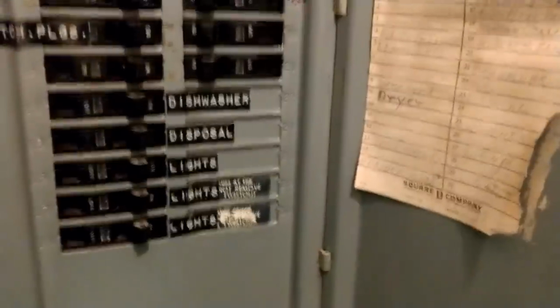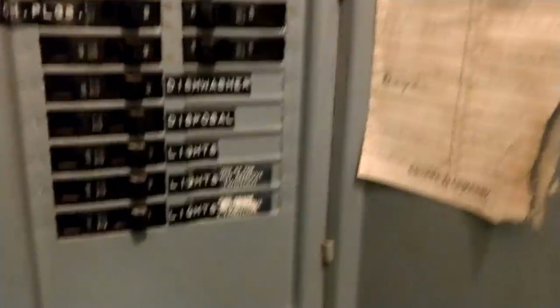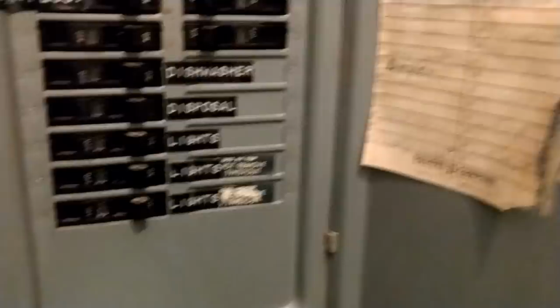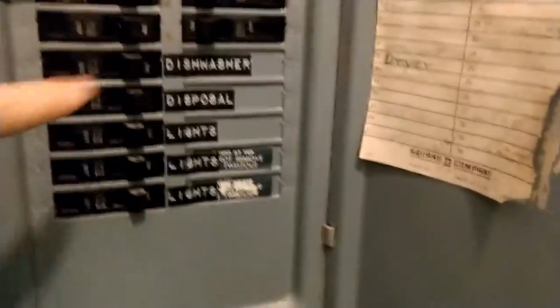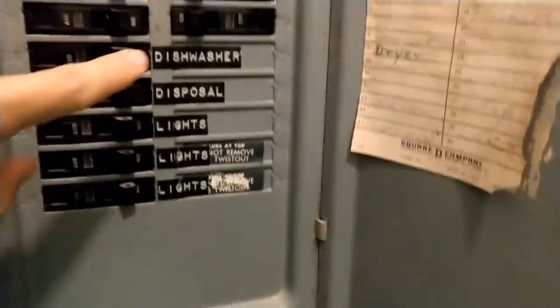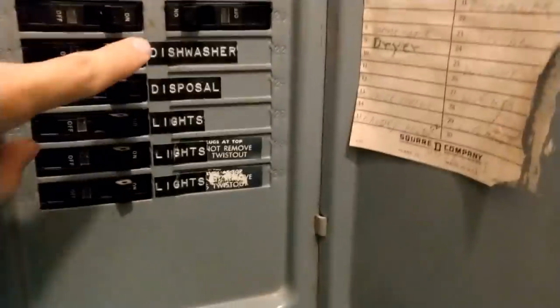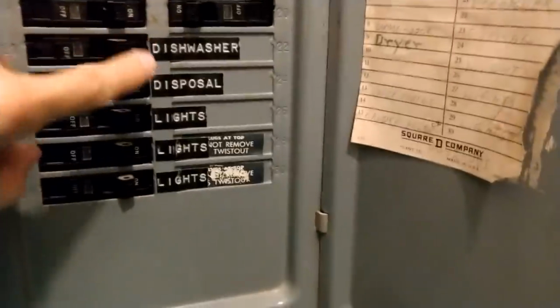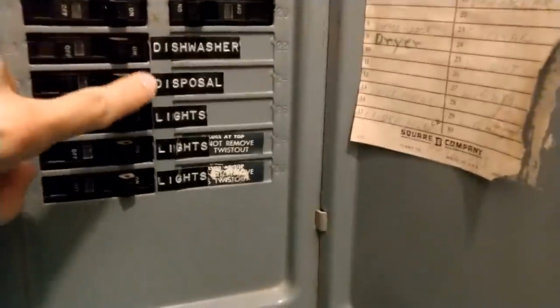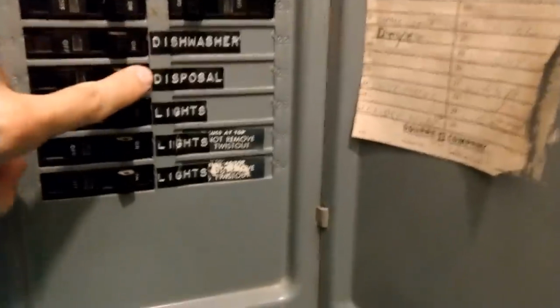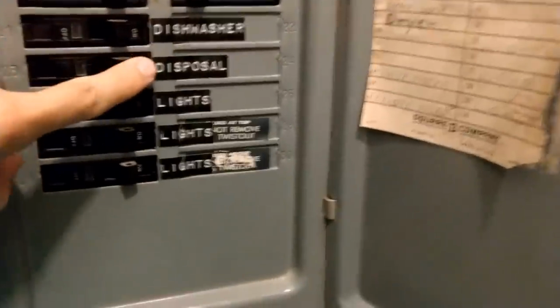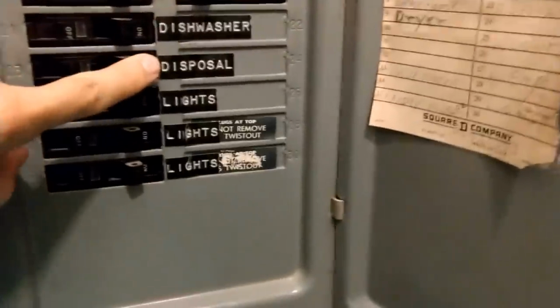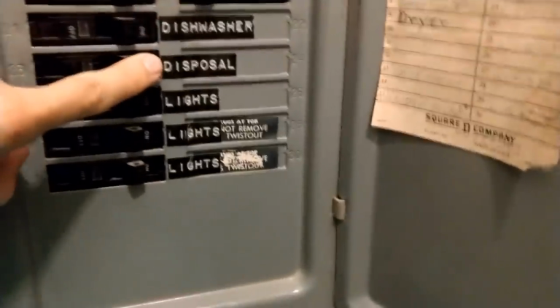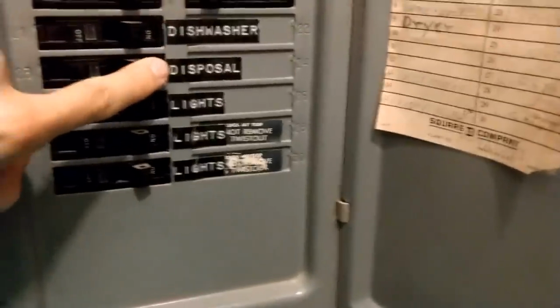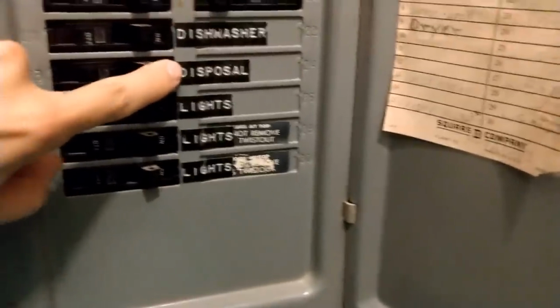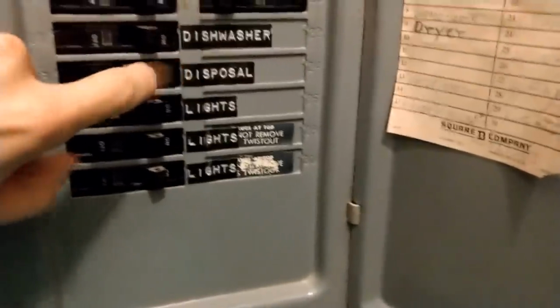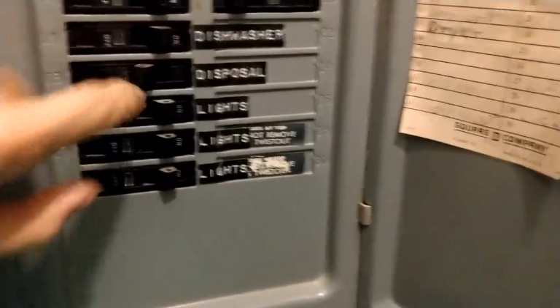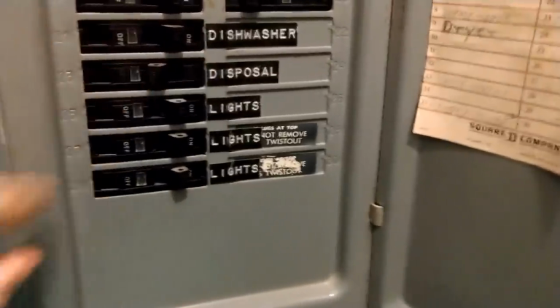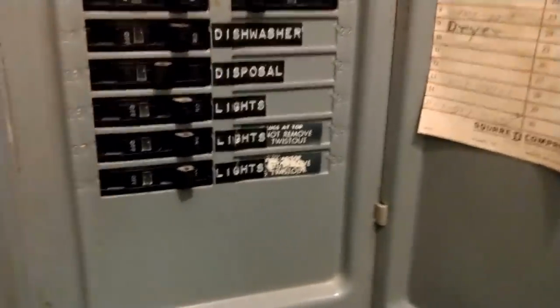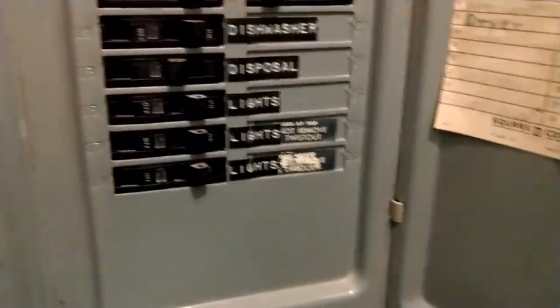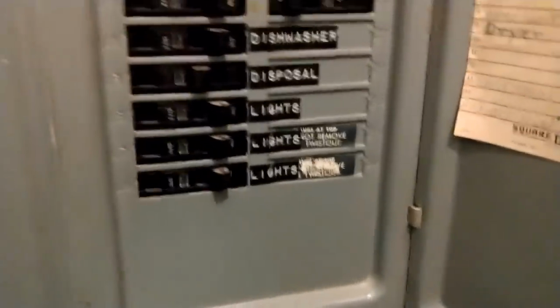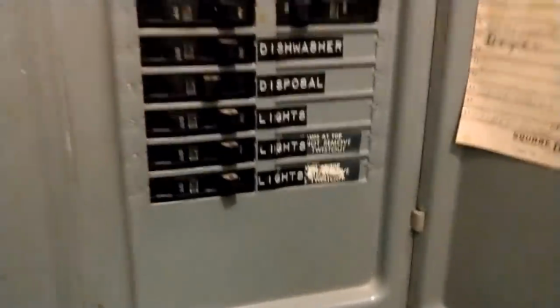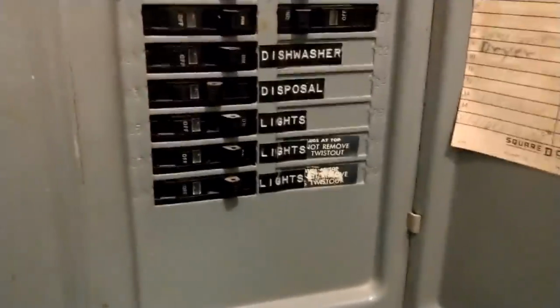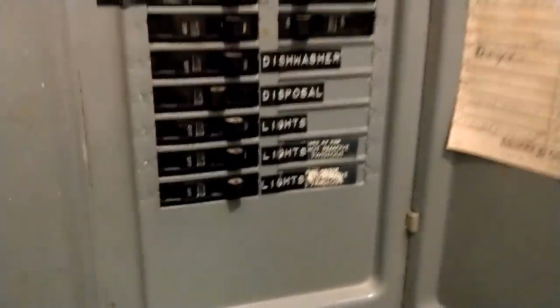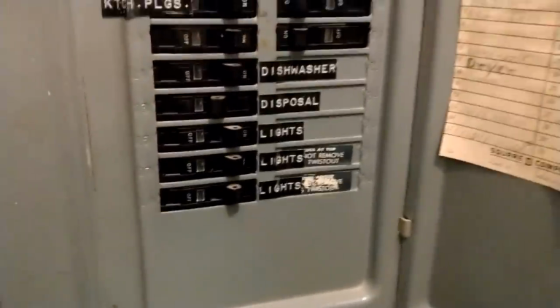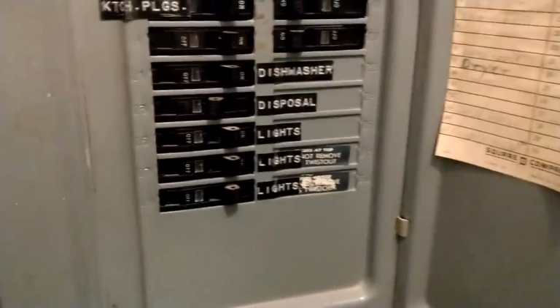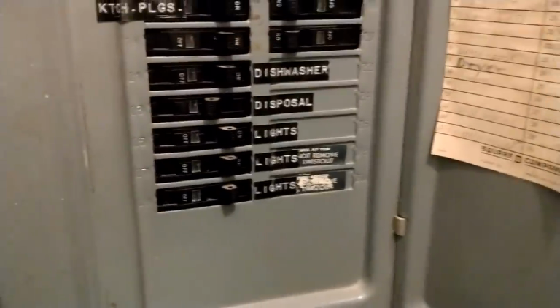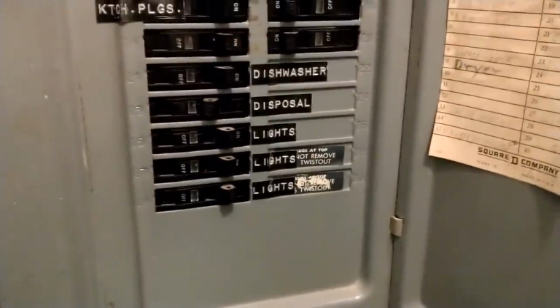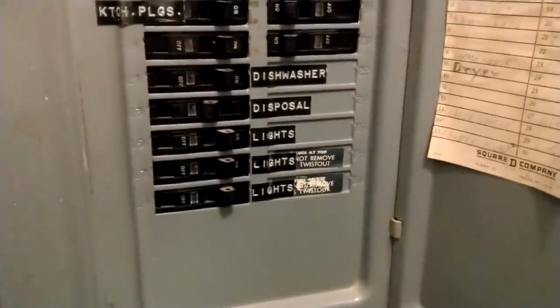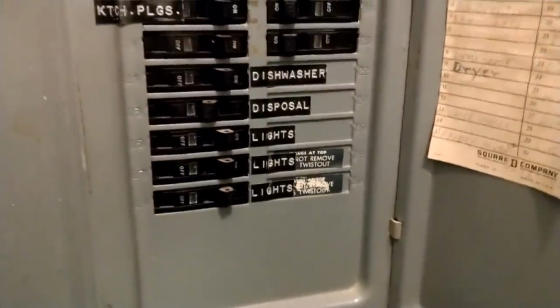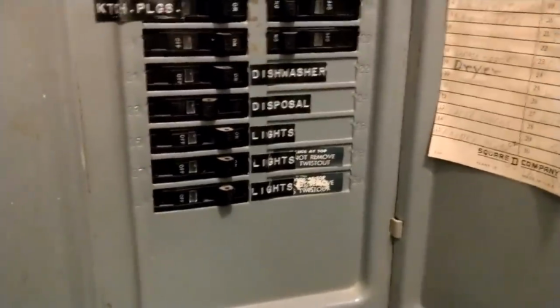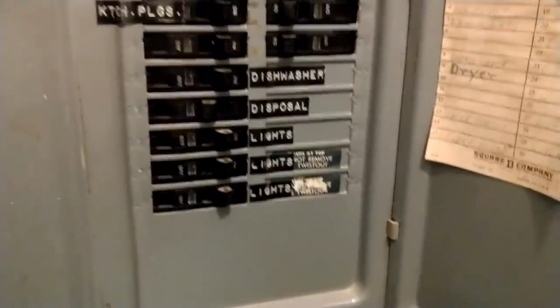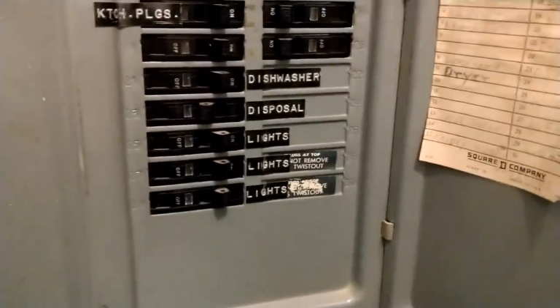First thing: turn off the power to the disposal from the circuit breaker.